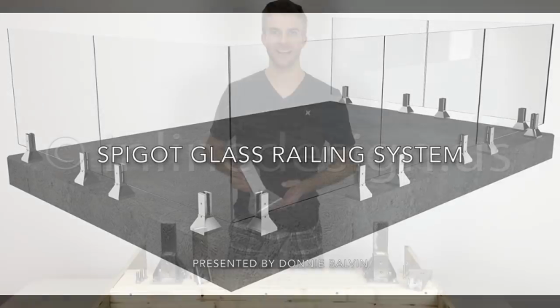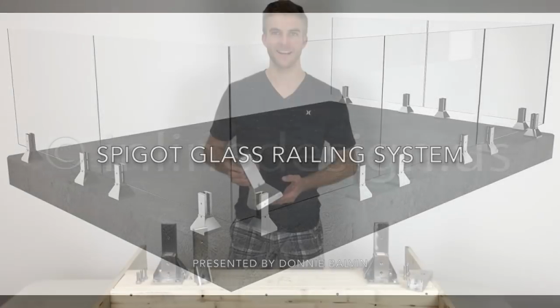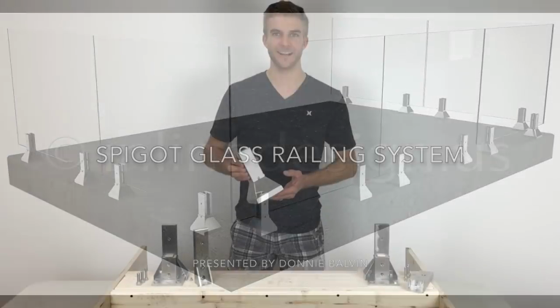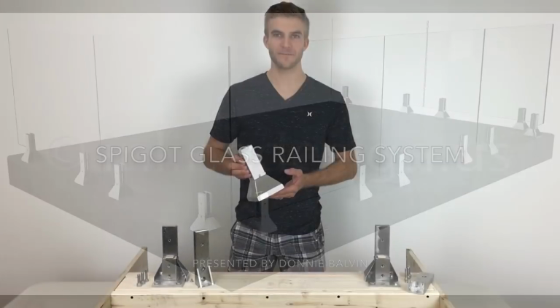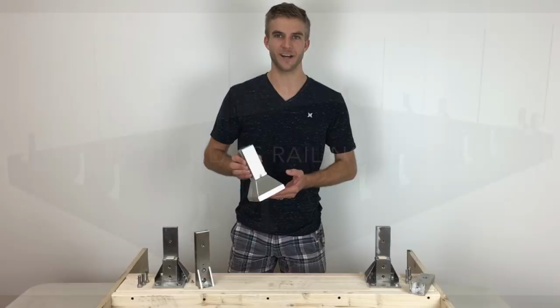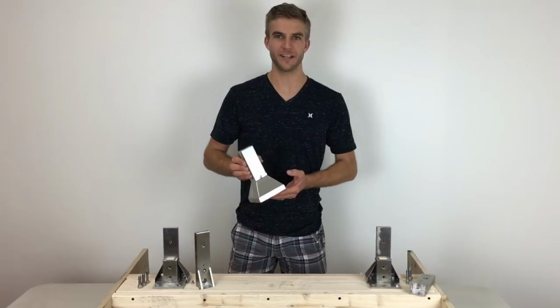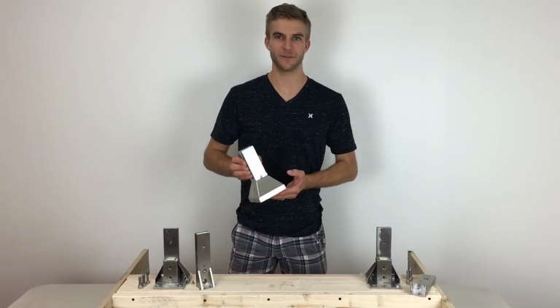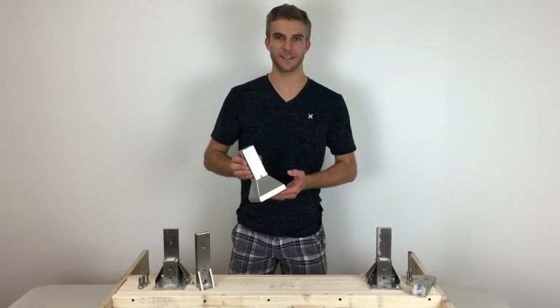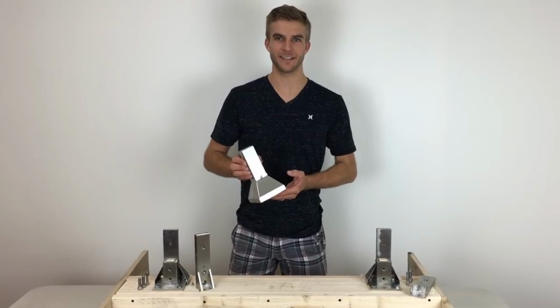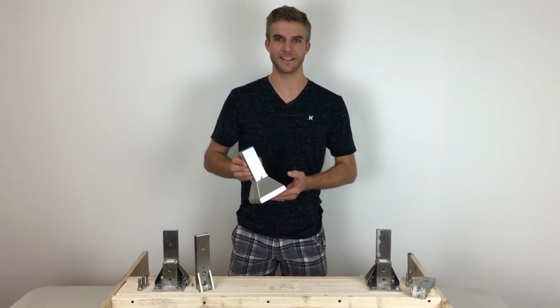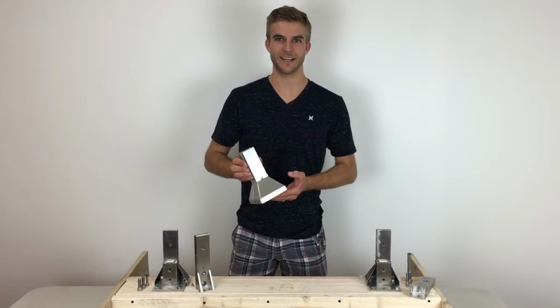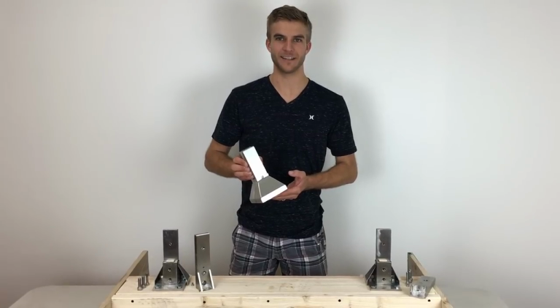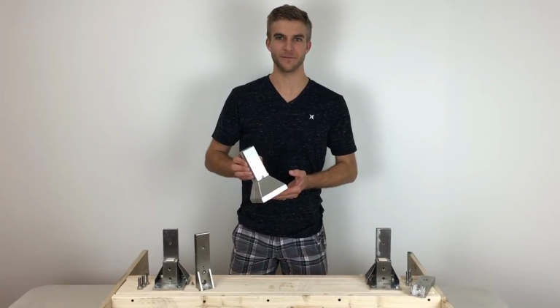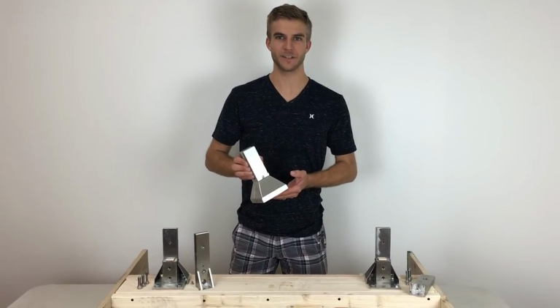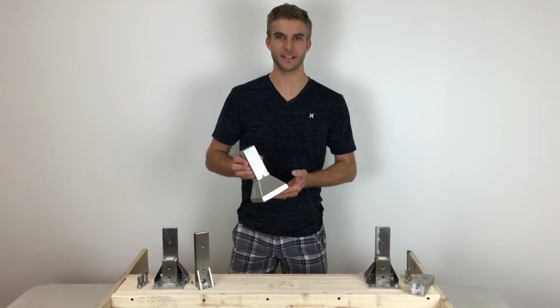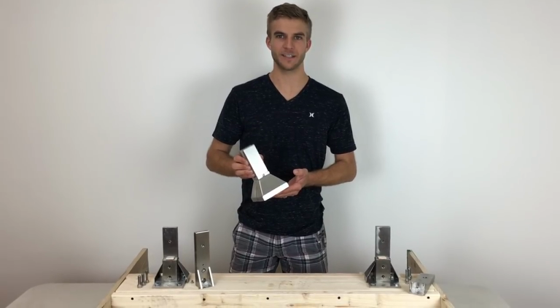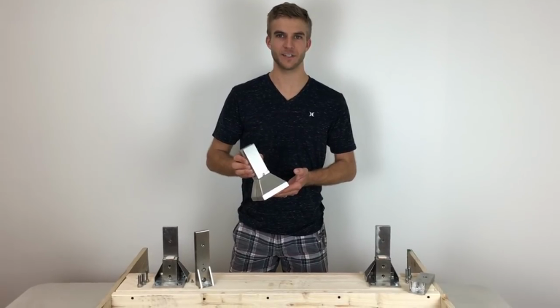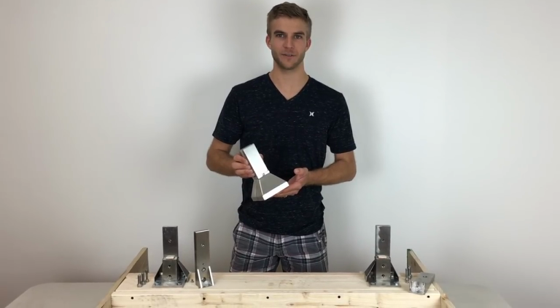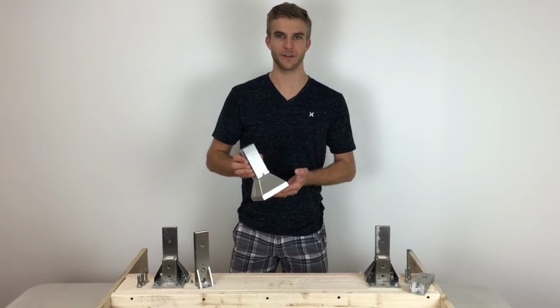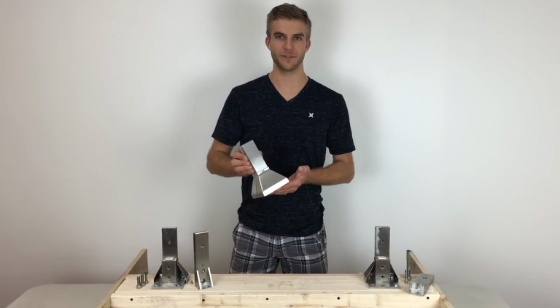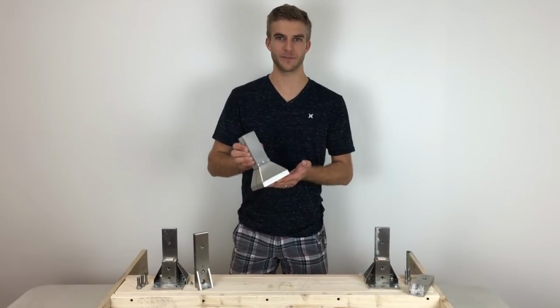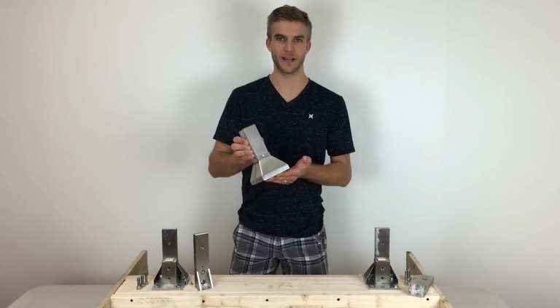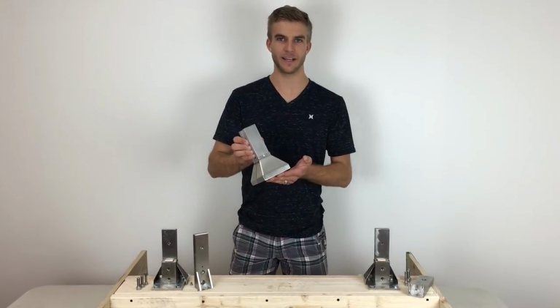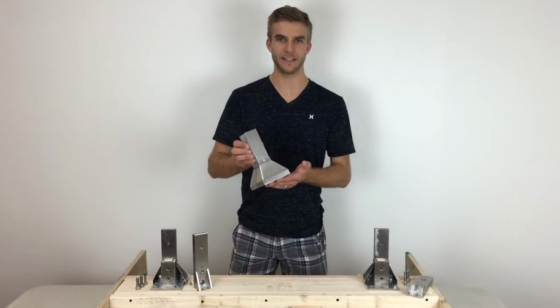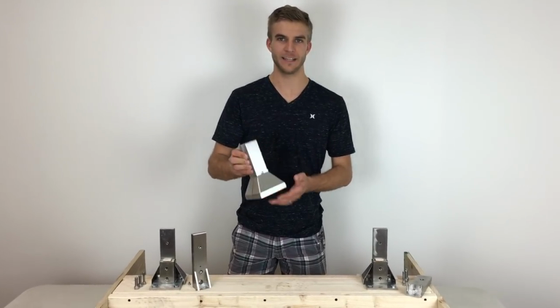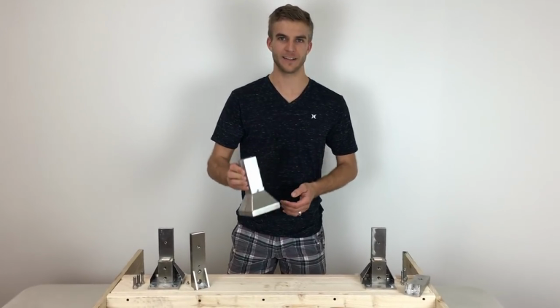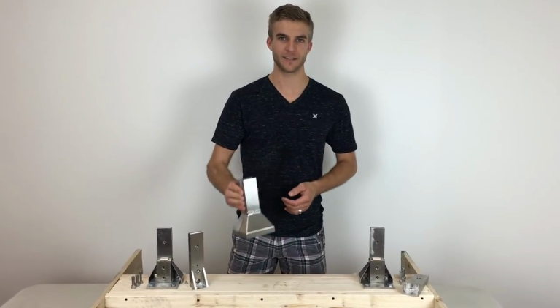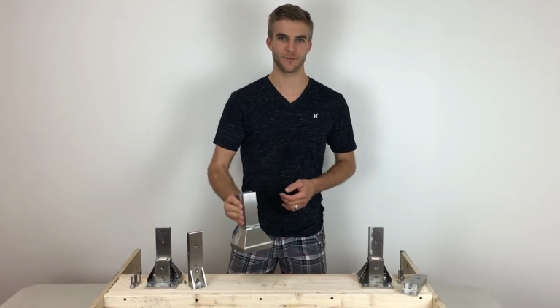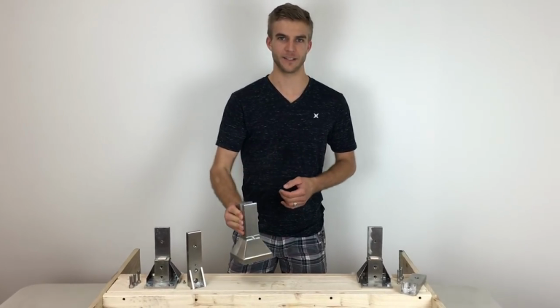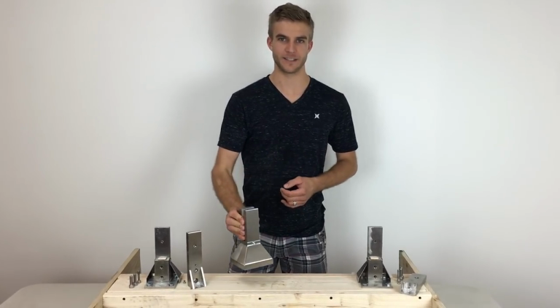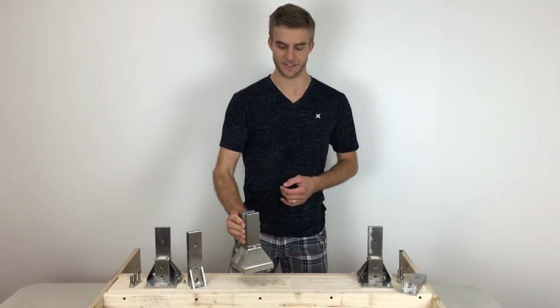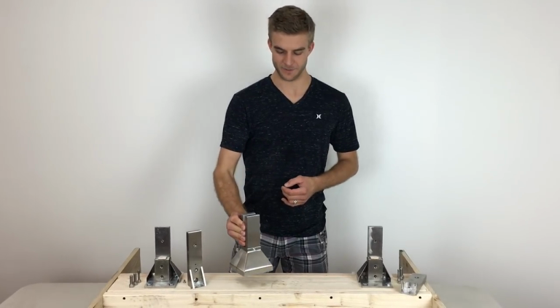Hi, I'm Donnie with Inline Design, very excited to share with you our new Spigot glass railing system.